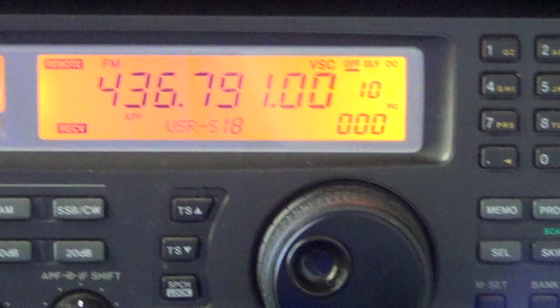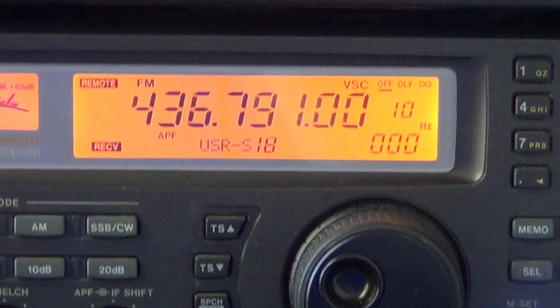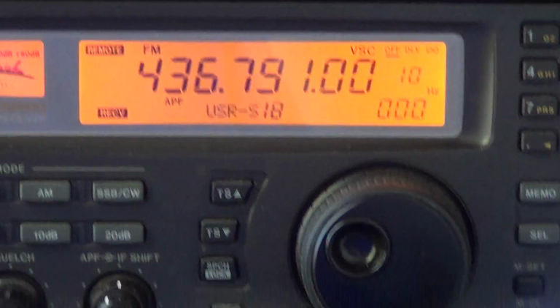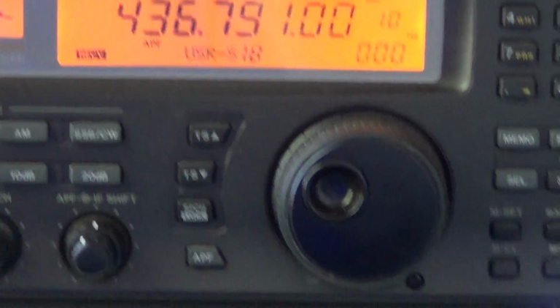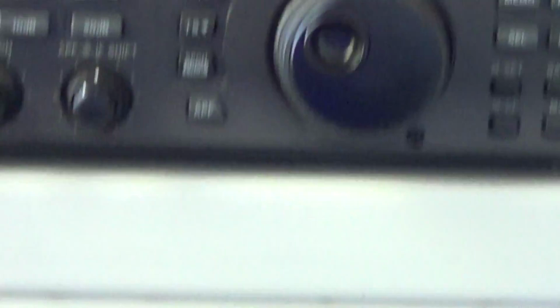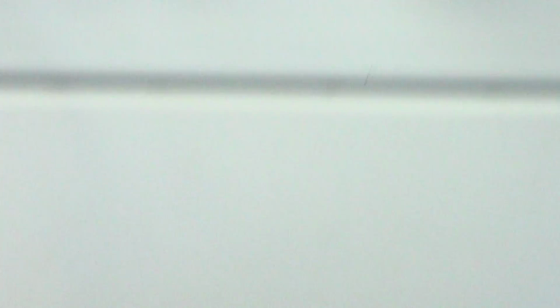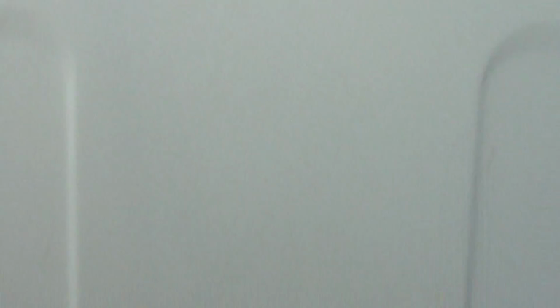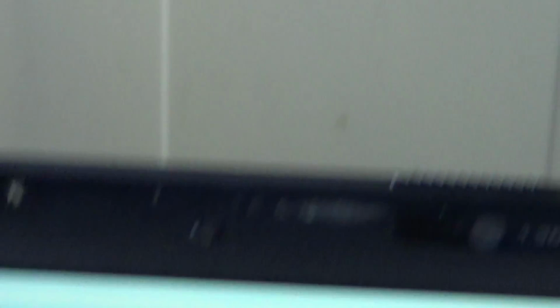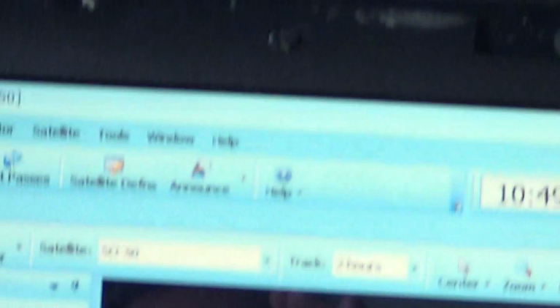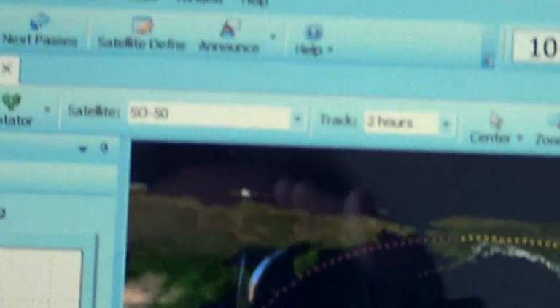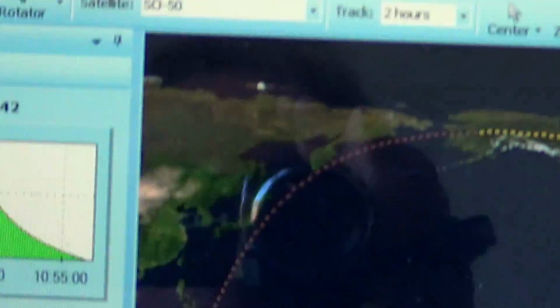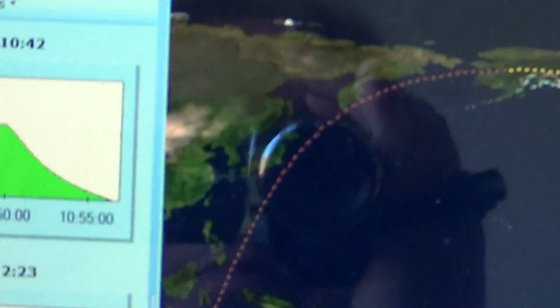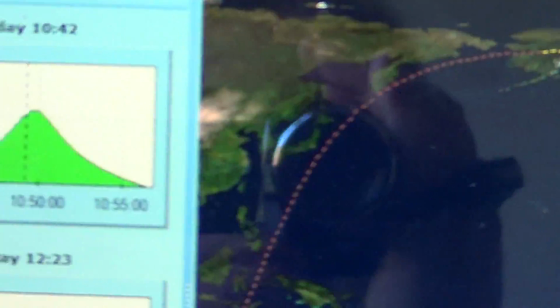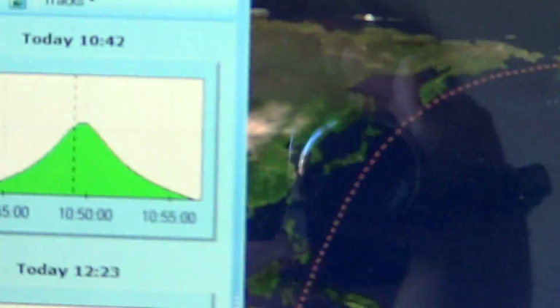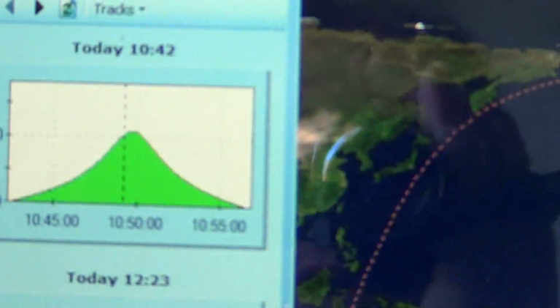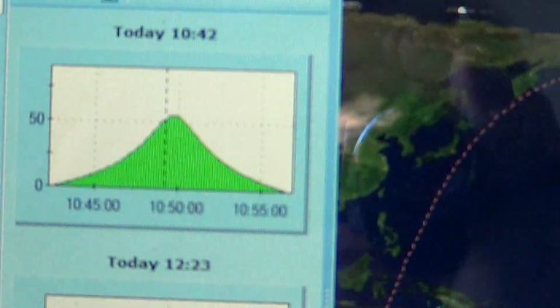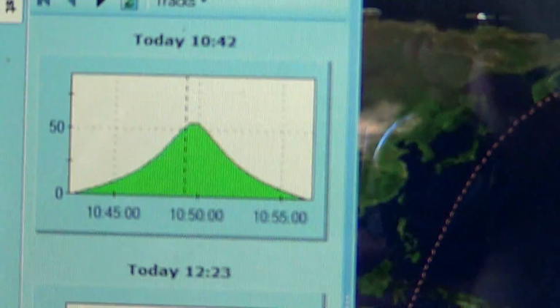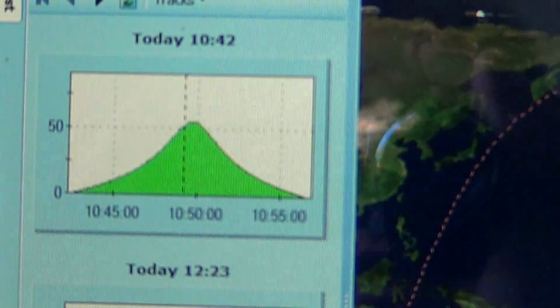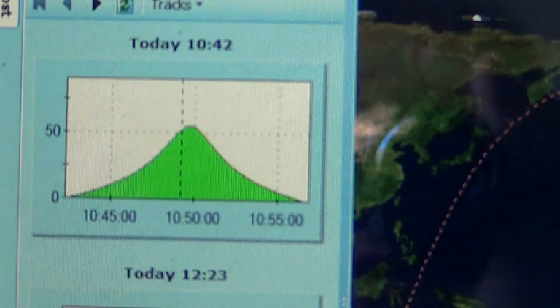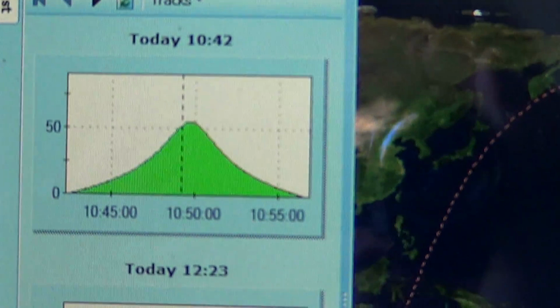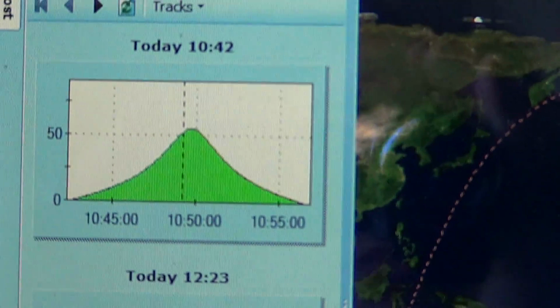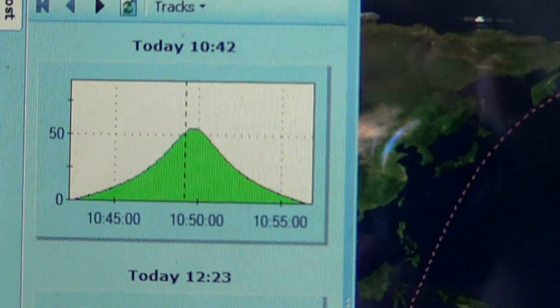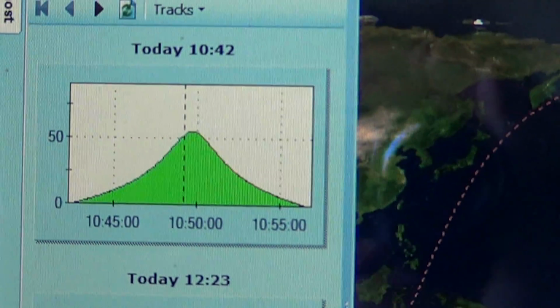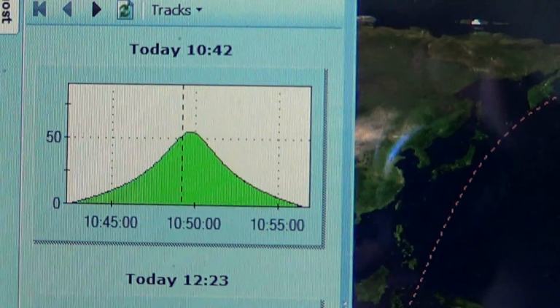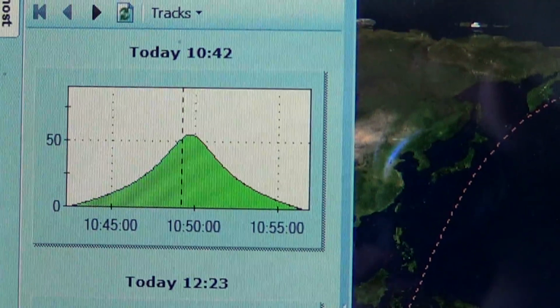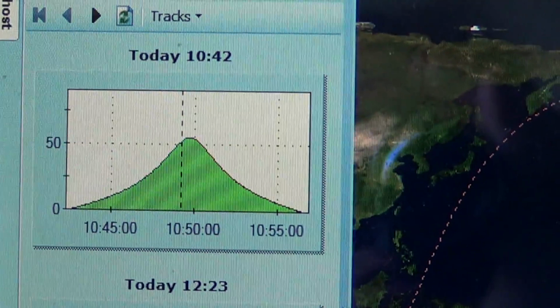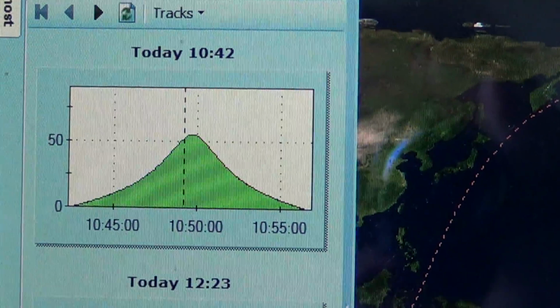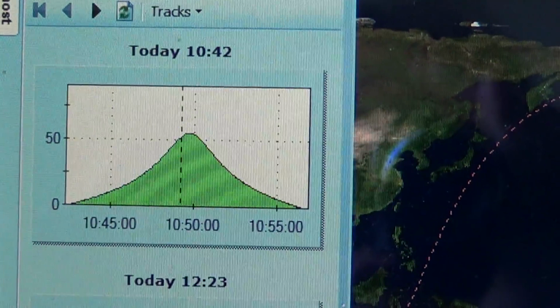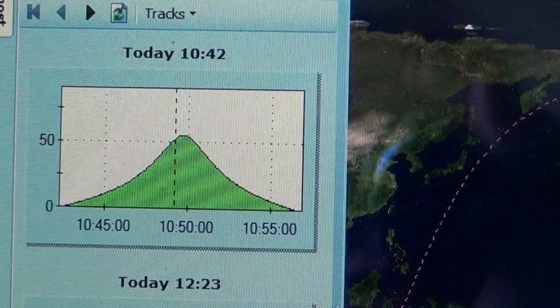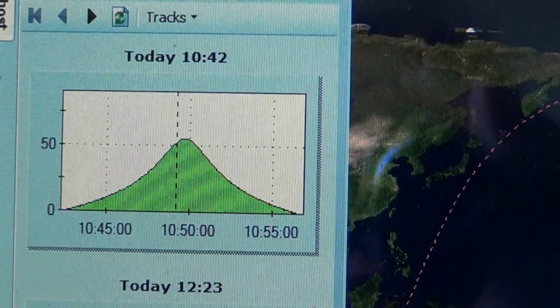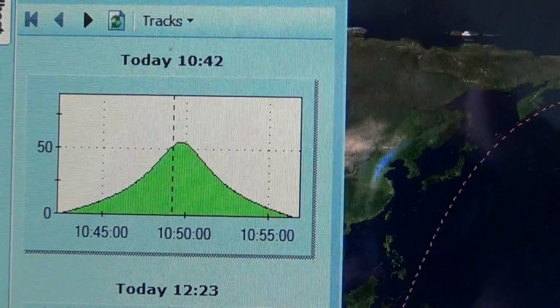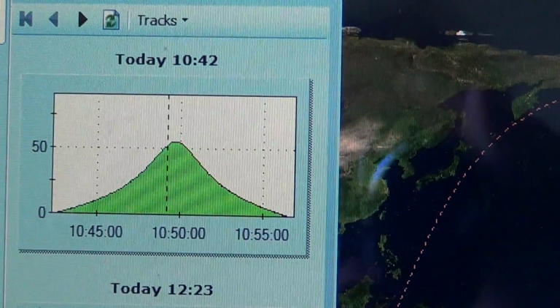It's presently at almost a peak of its pass and I still haven't heard anything.